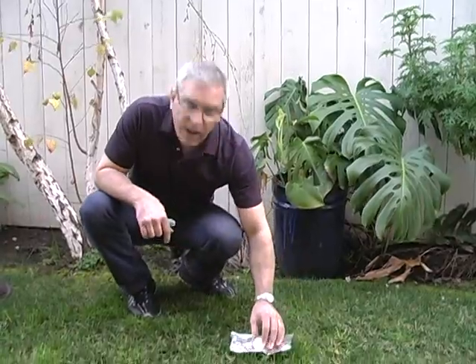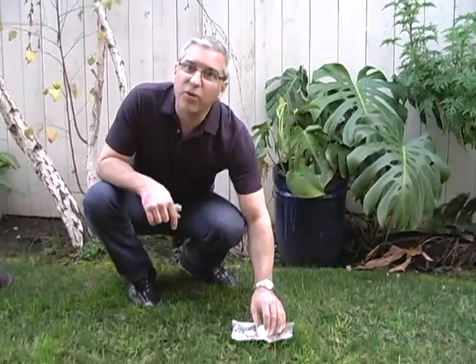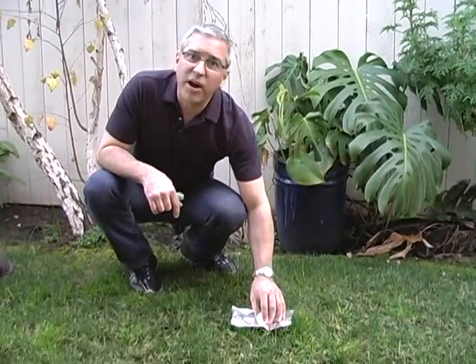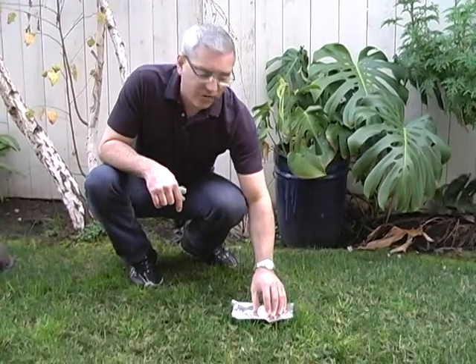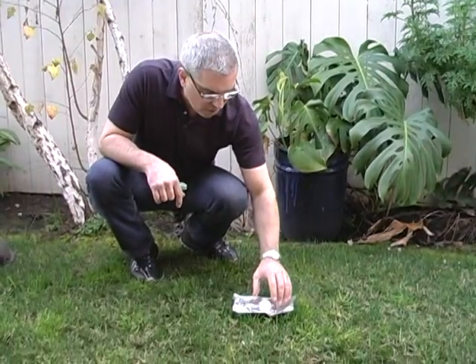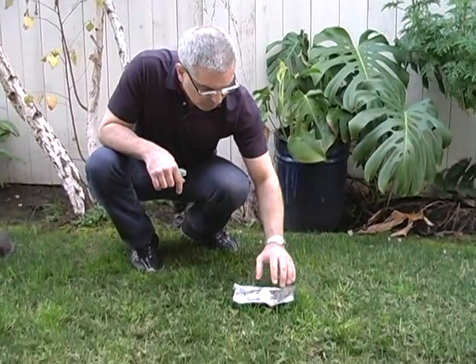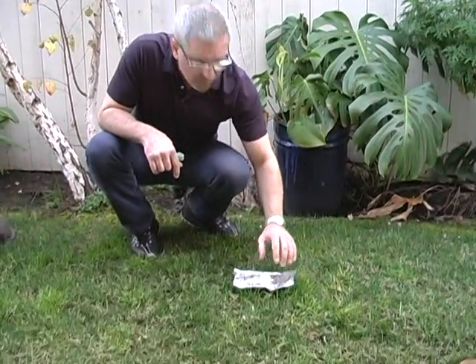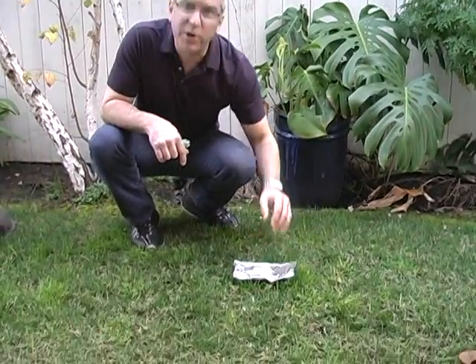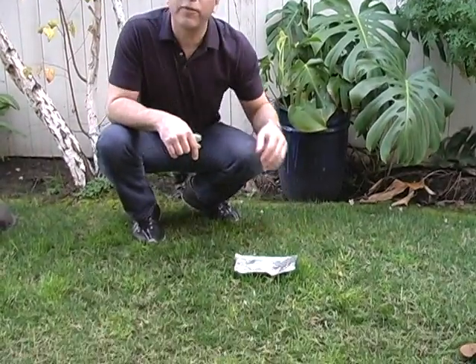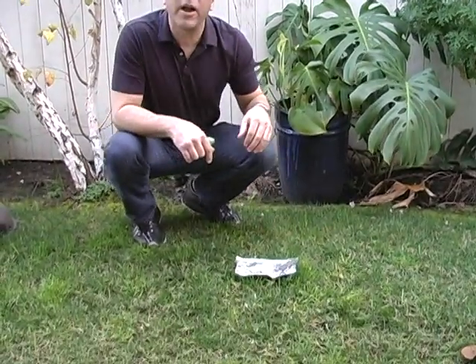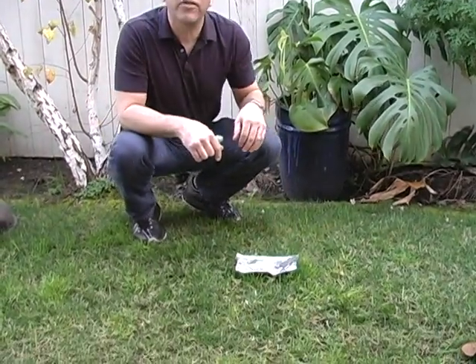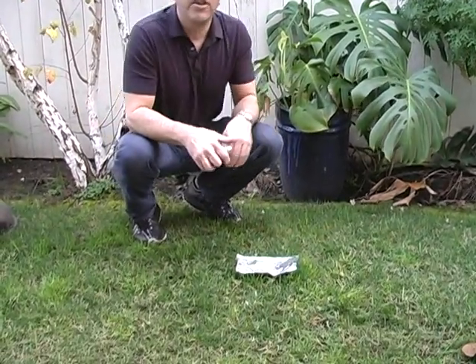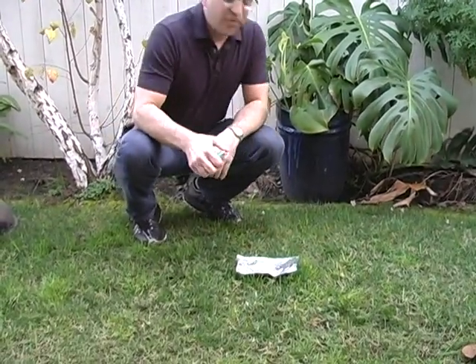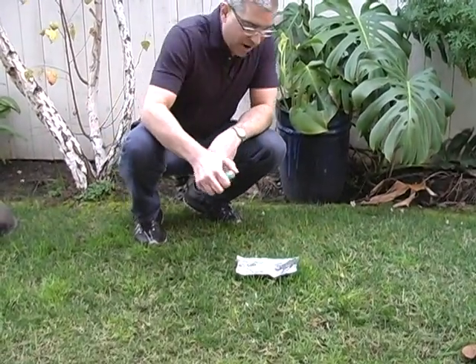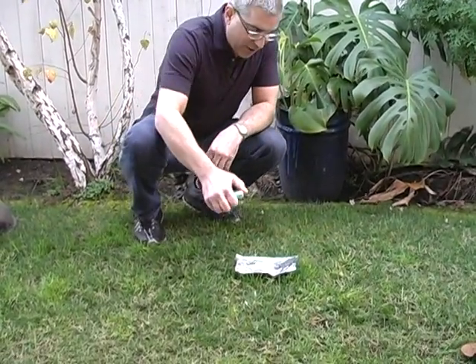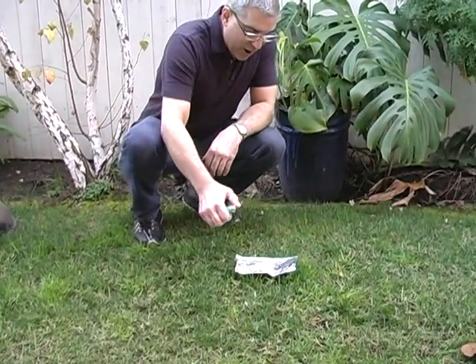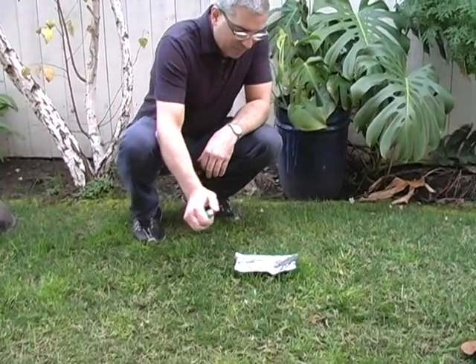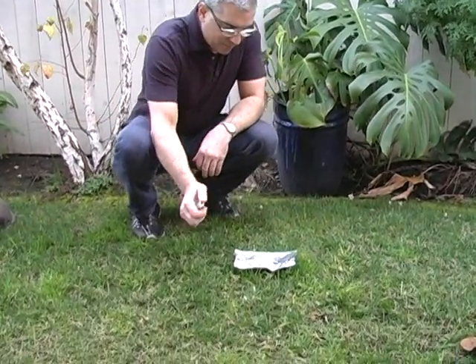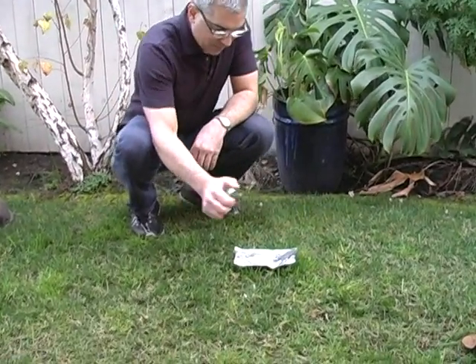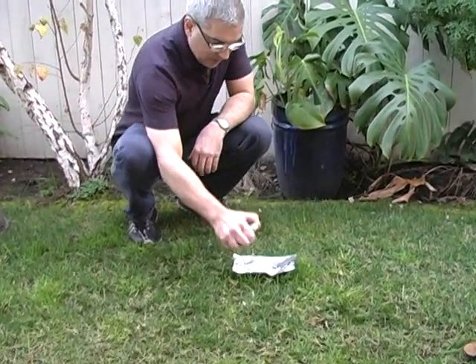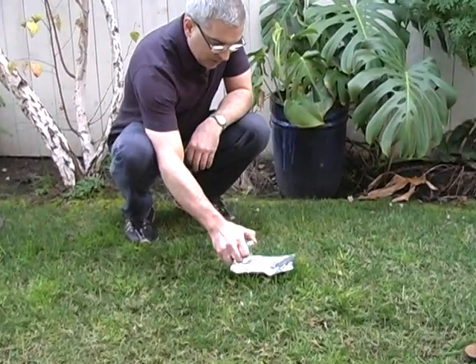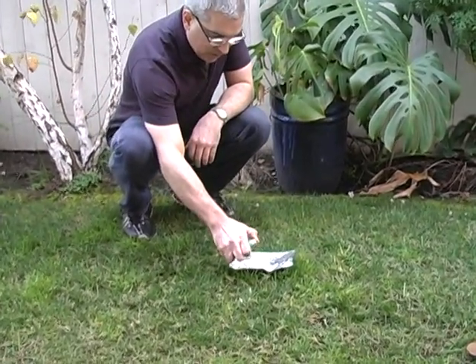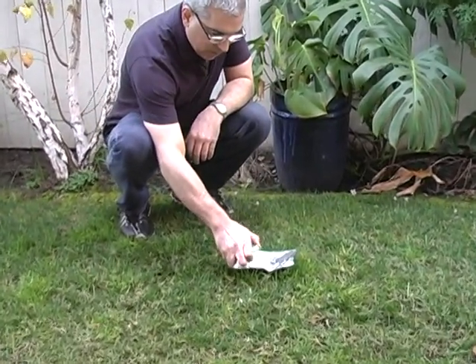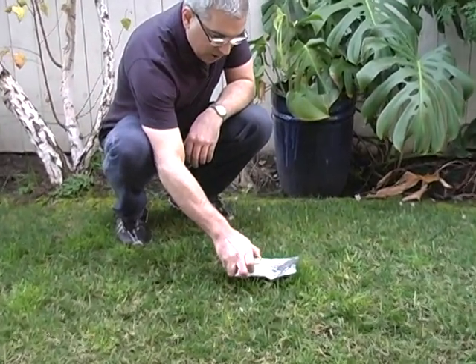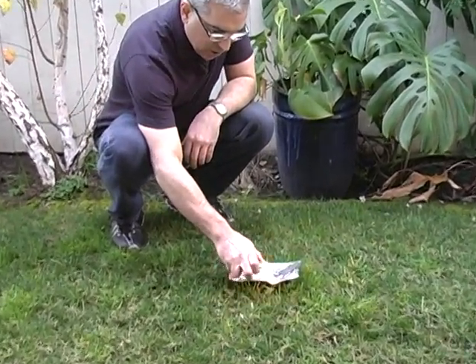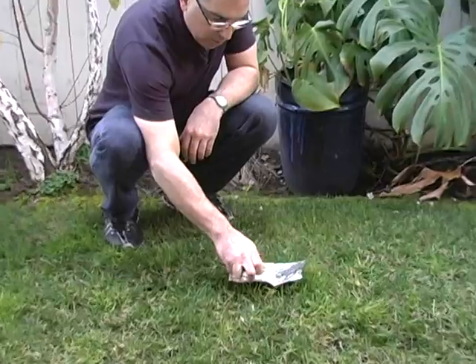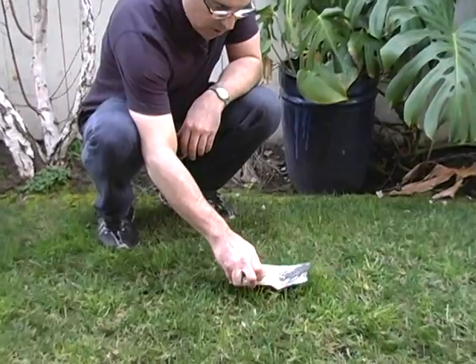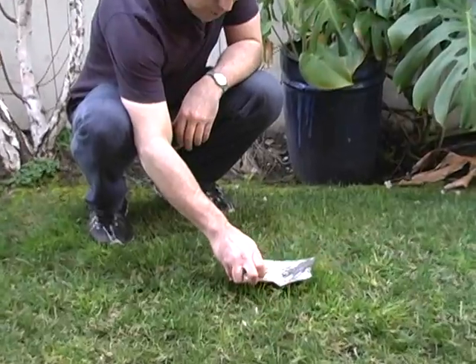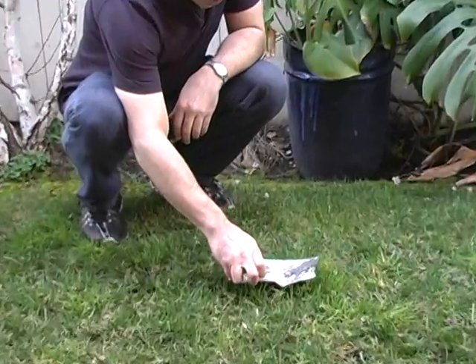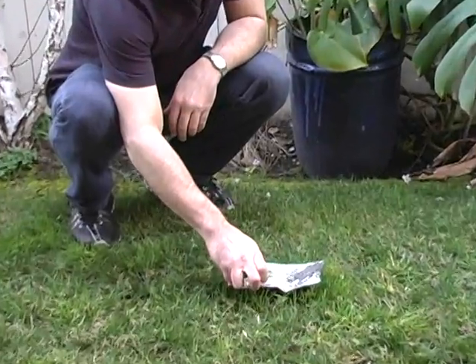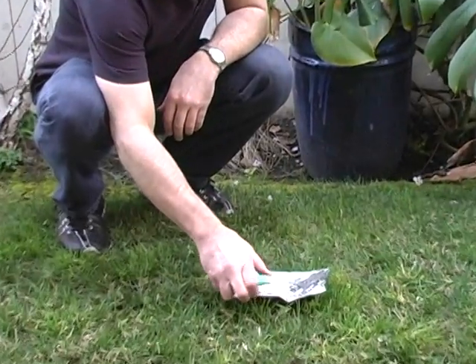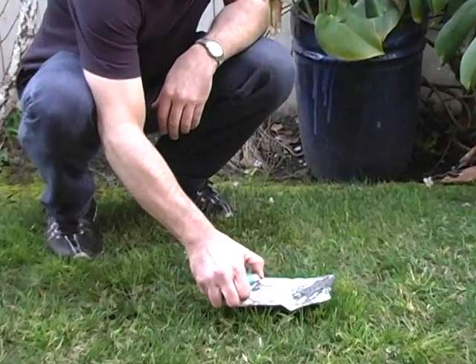Don't try this at home. There we go — burning a ping pong ball.